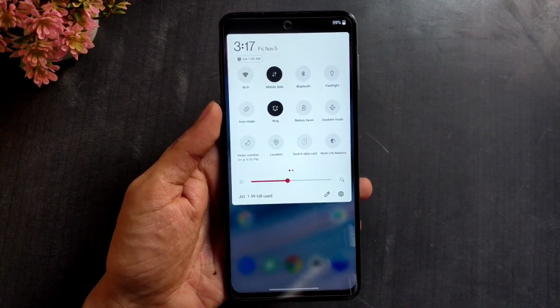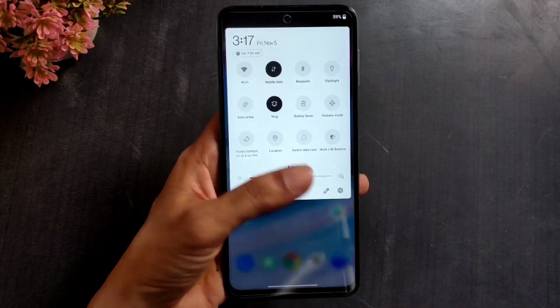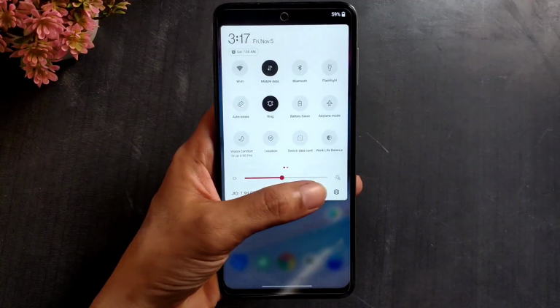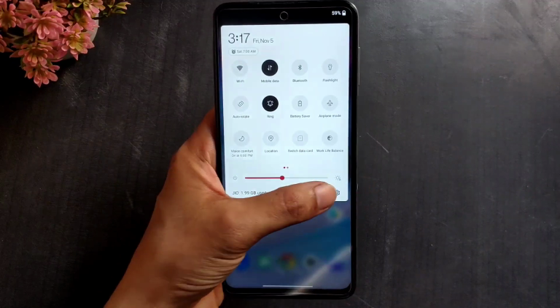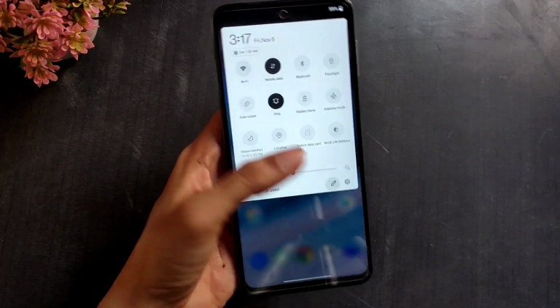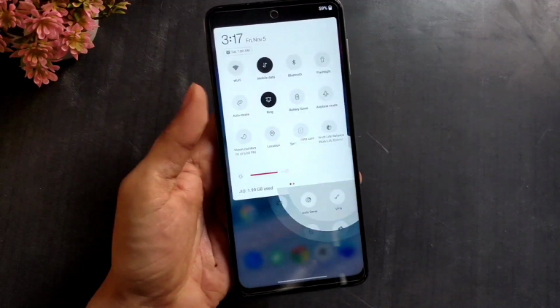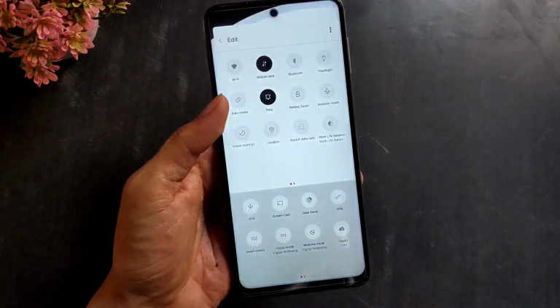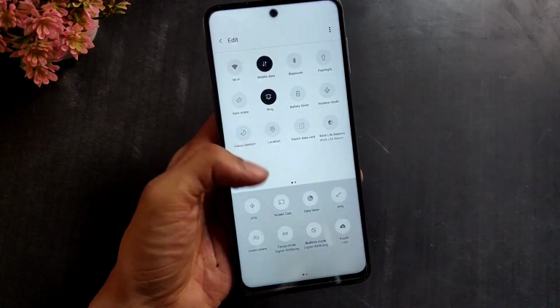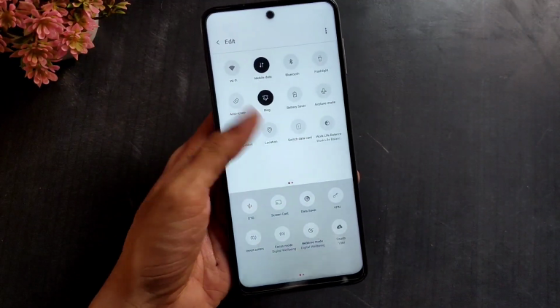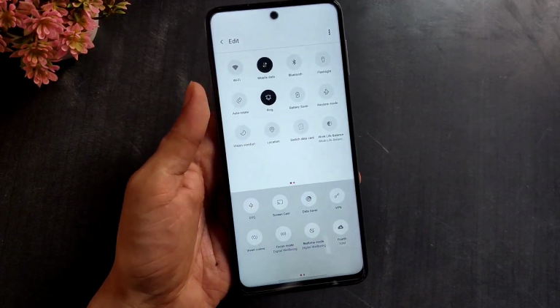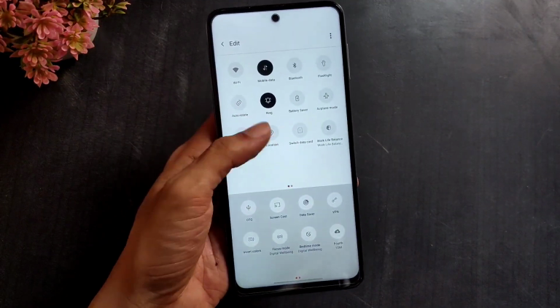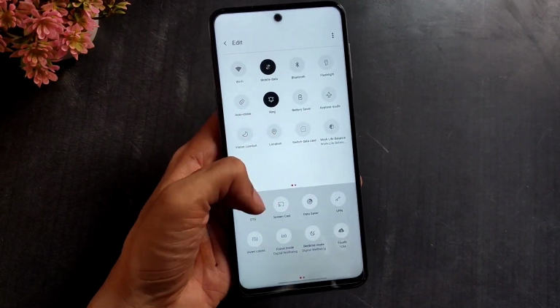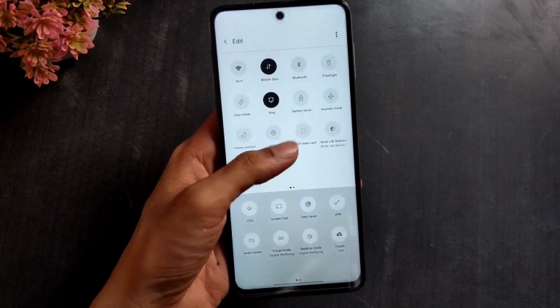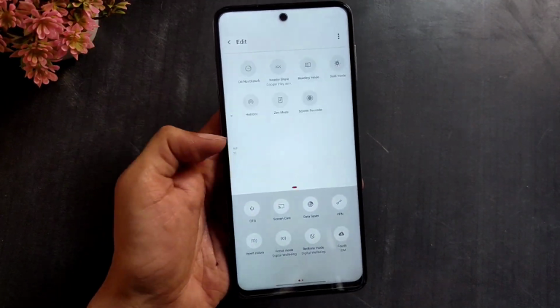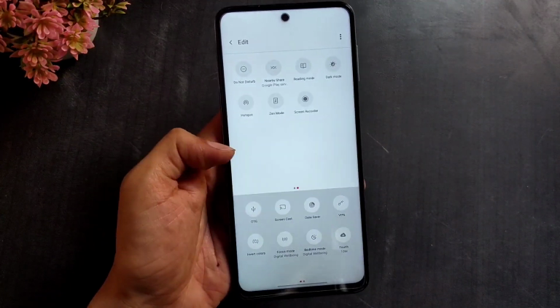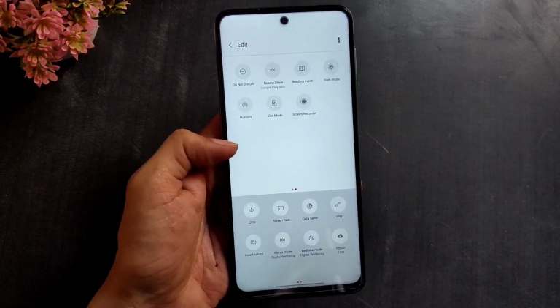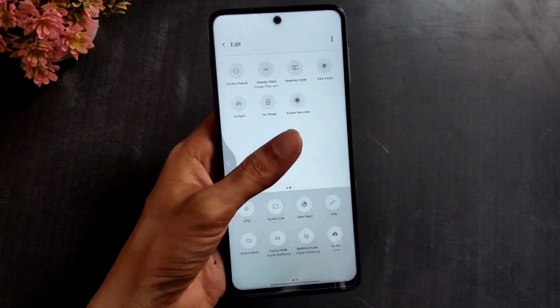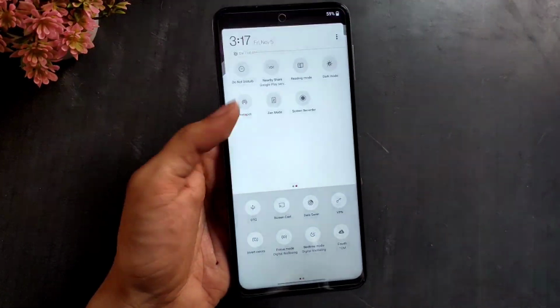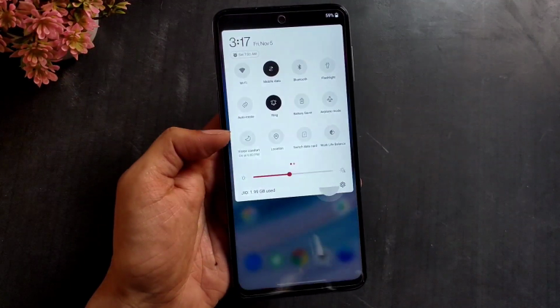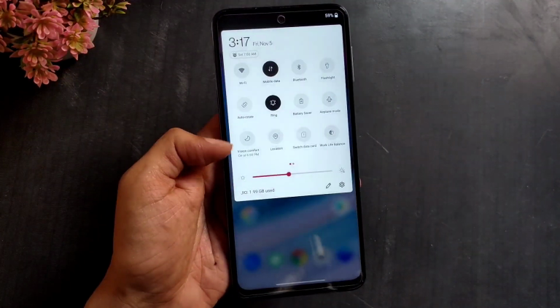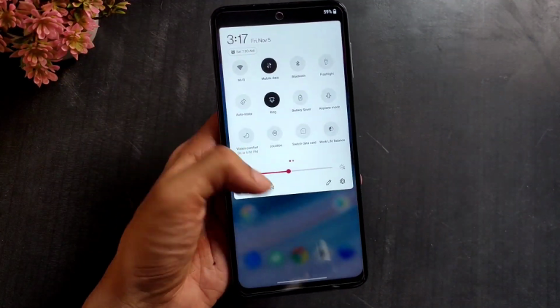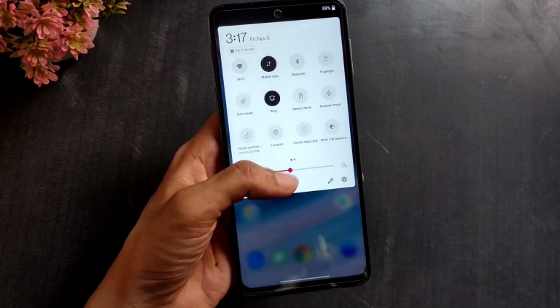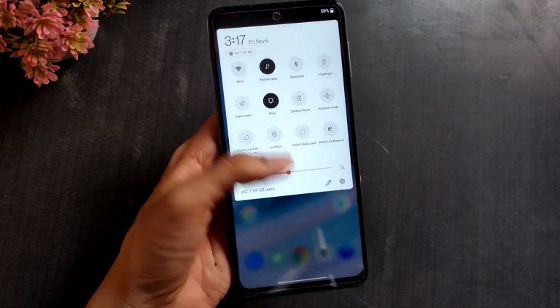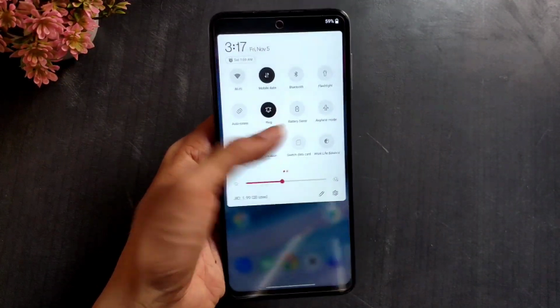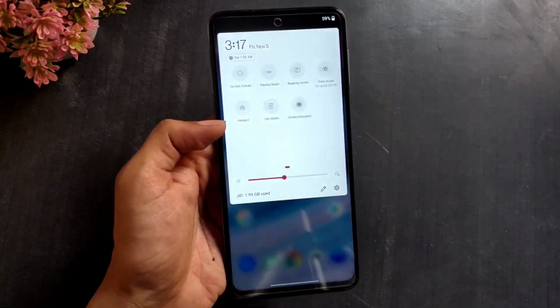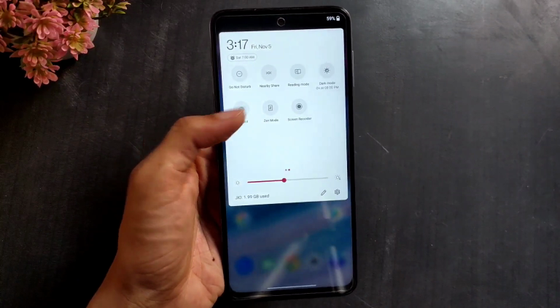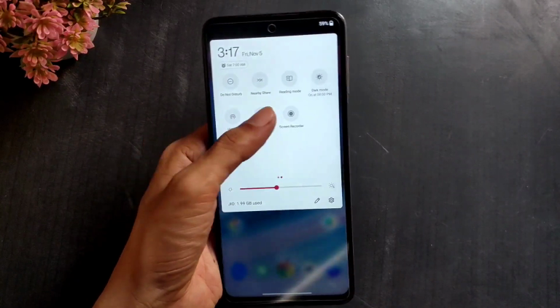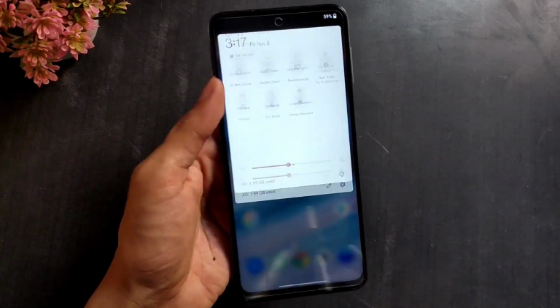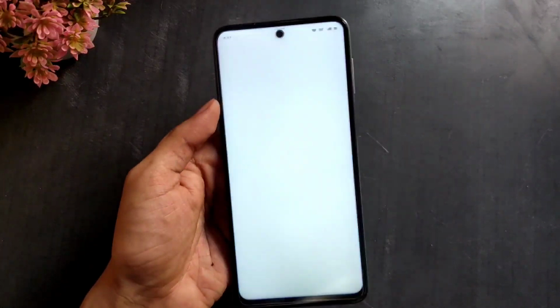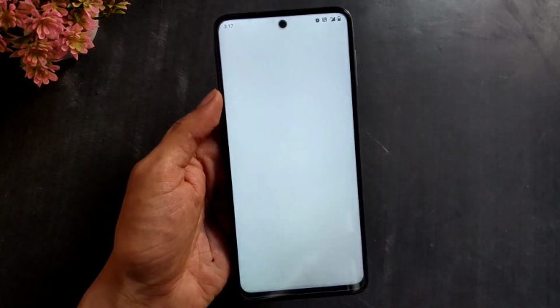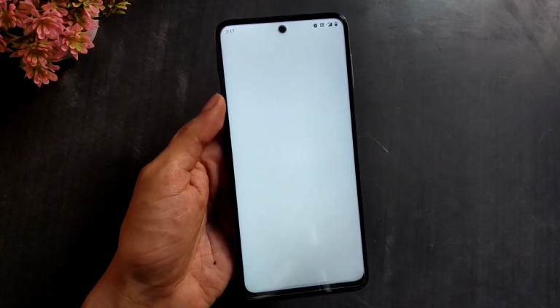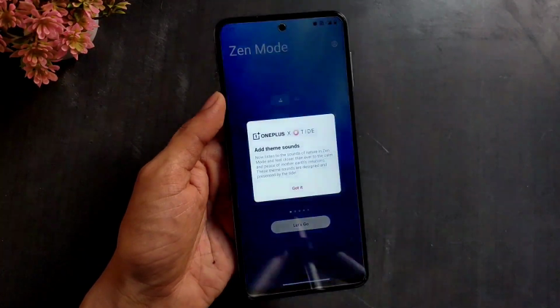This is the typical OxygenOS status bar. And let's not forget Zen Mode — OnePlus was one of the first OEMs to bring such a feature.